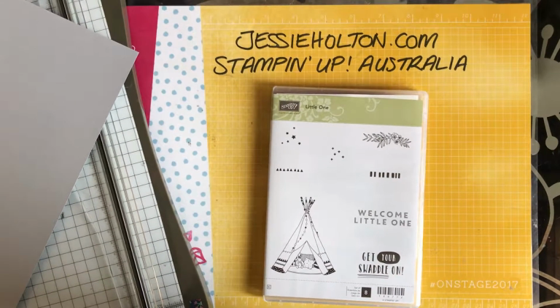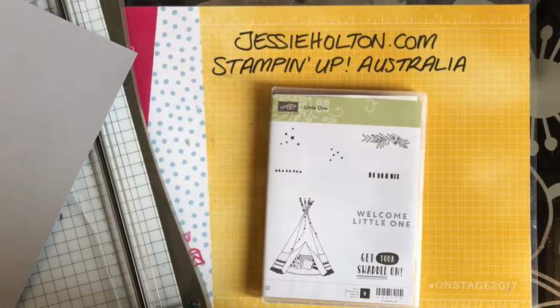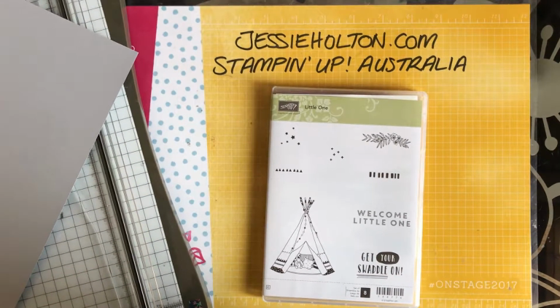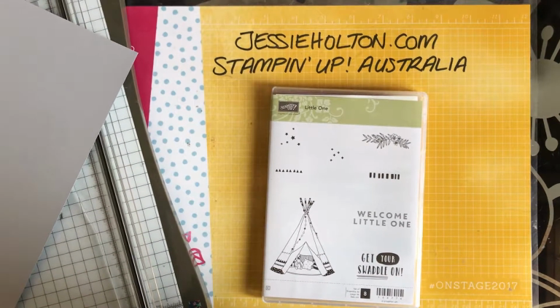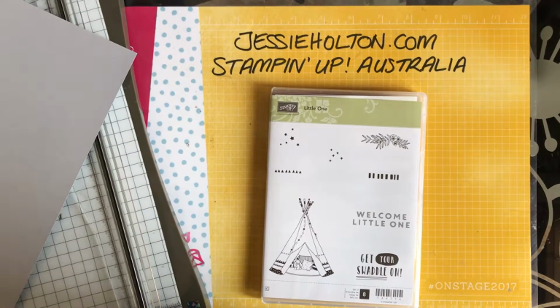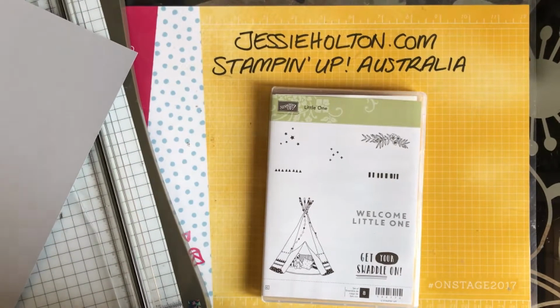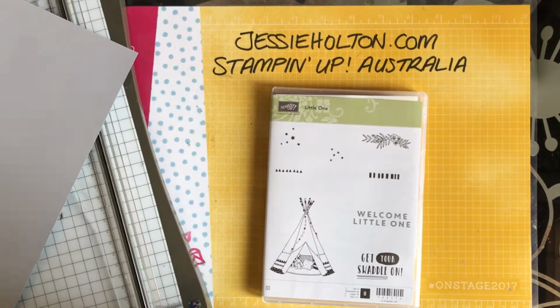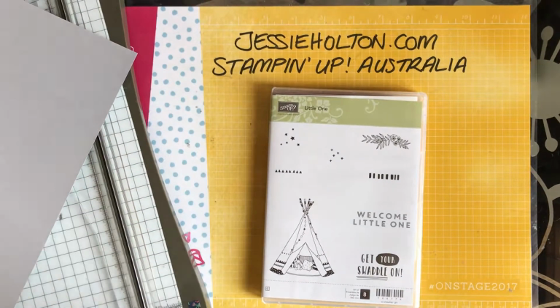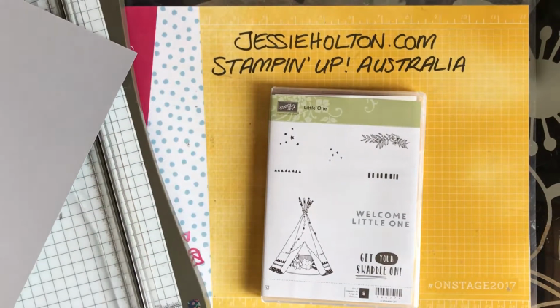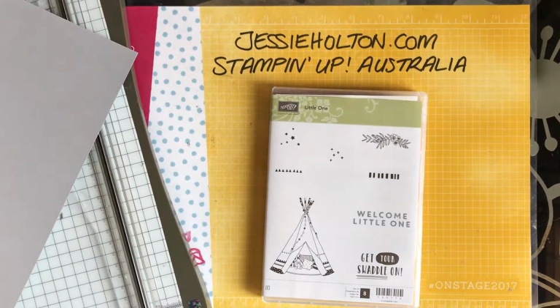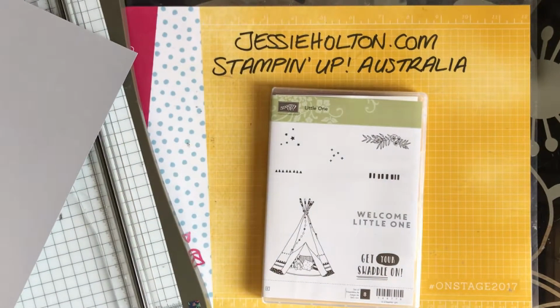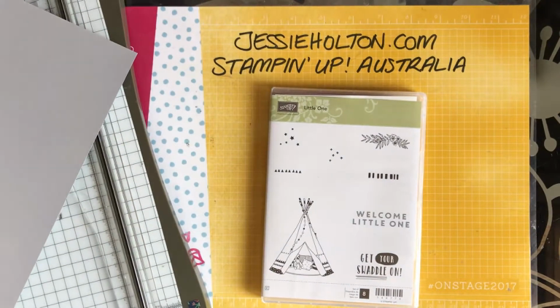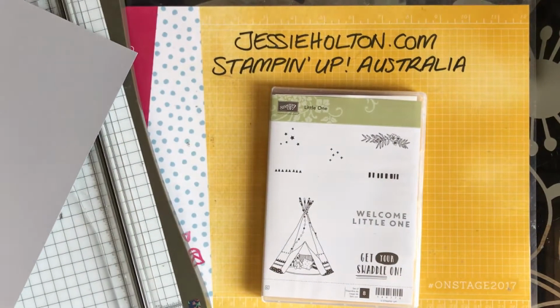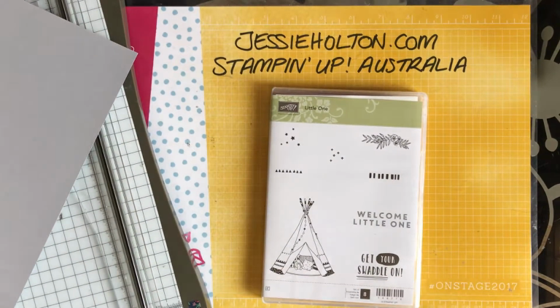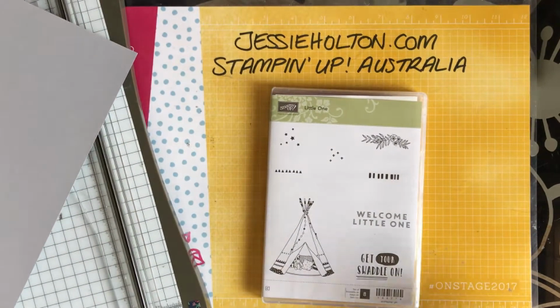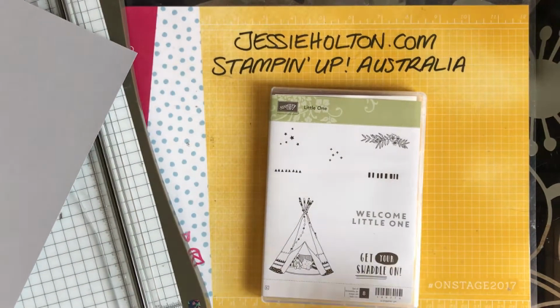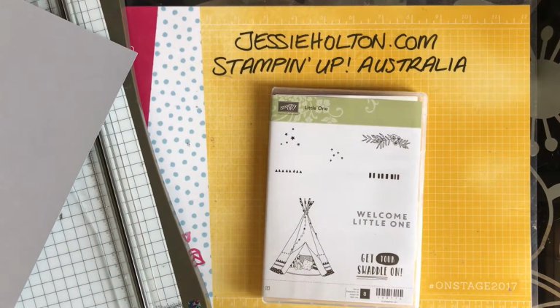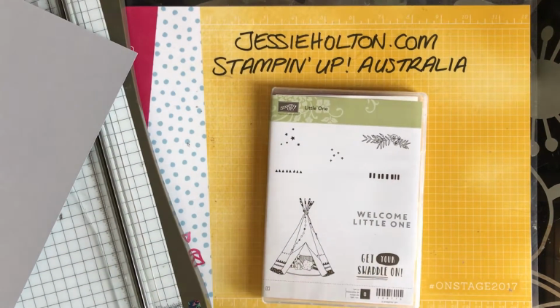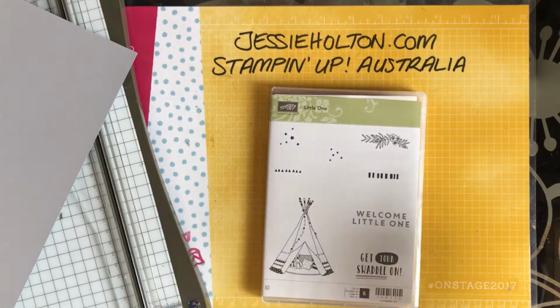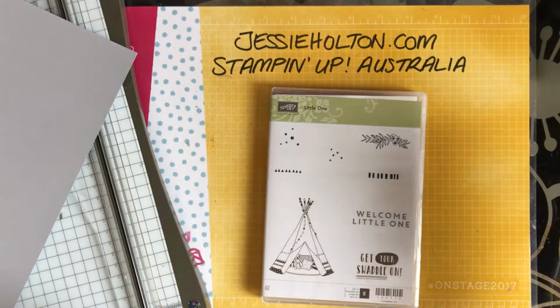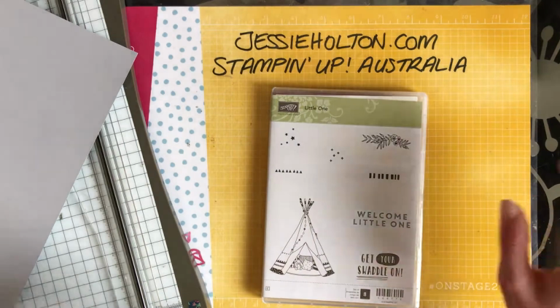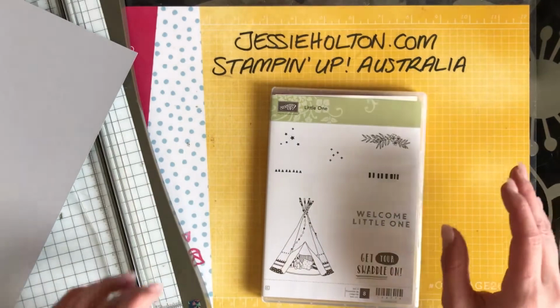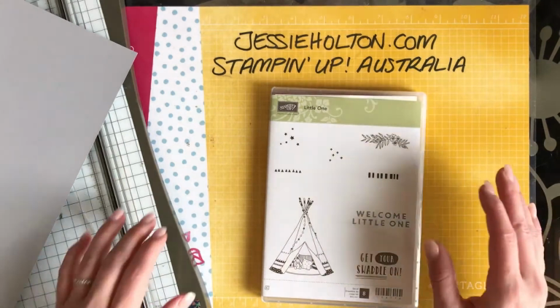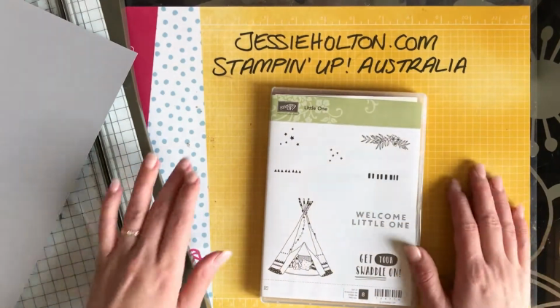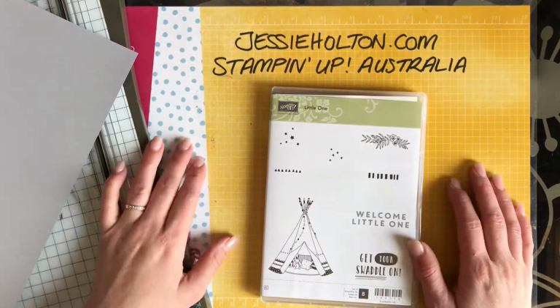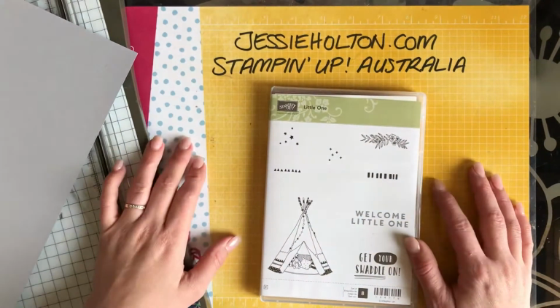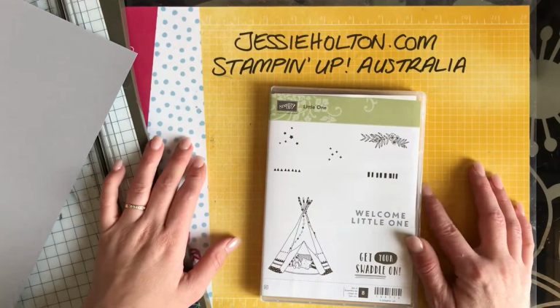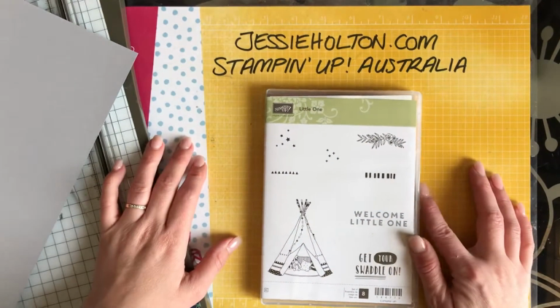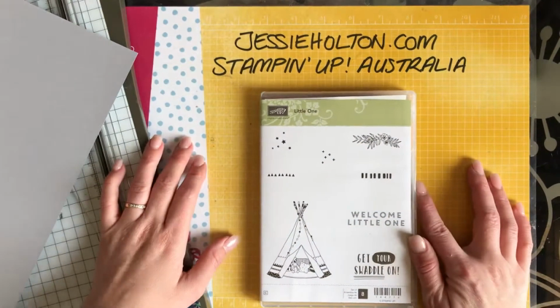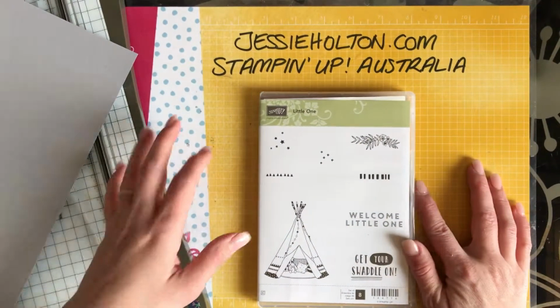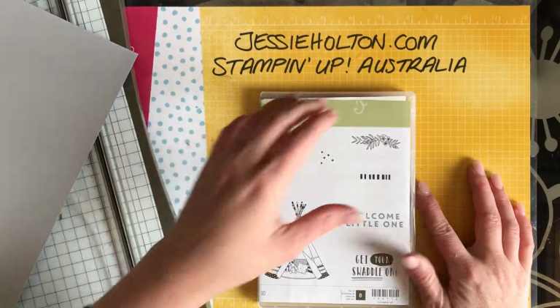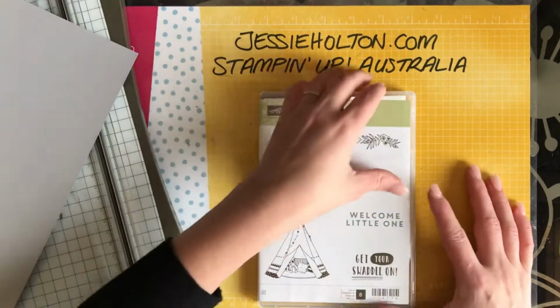Hi guys, it's Jessie Halton here, your Stamping Up Demonstrator for Australia. jessiehalton.com.